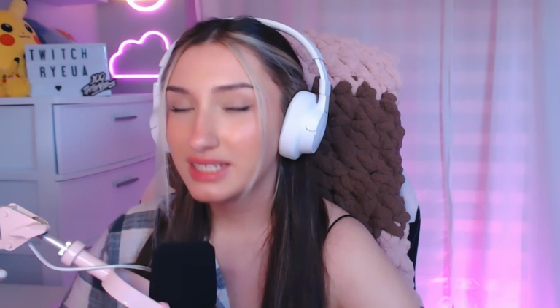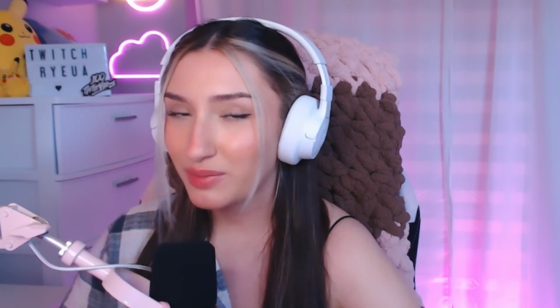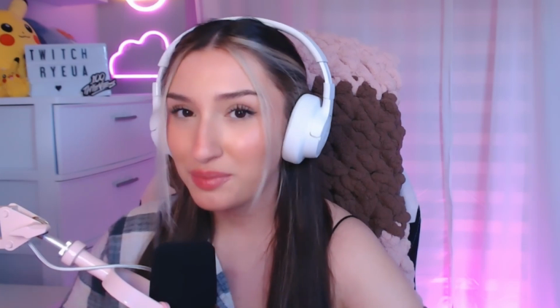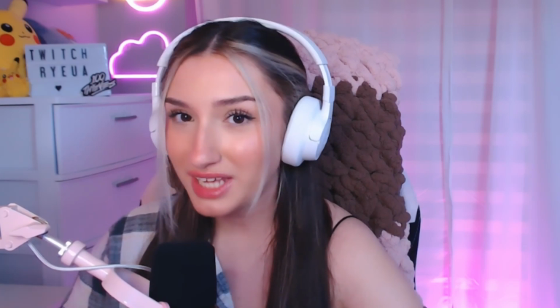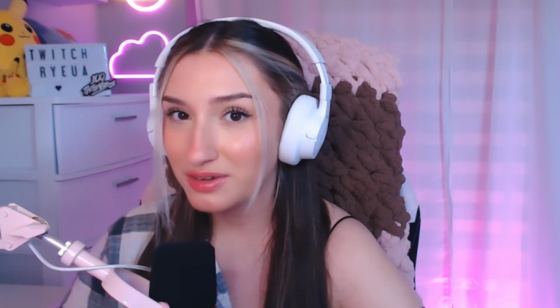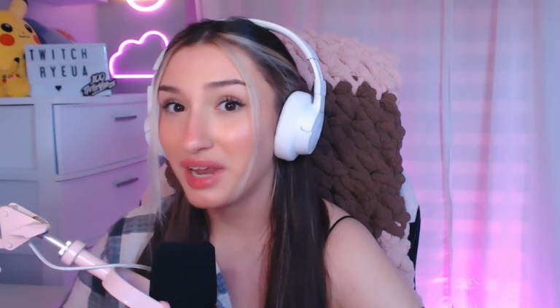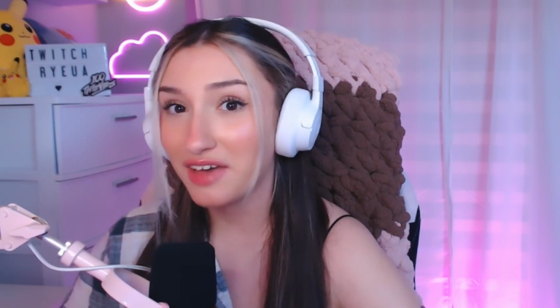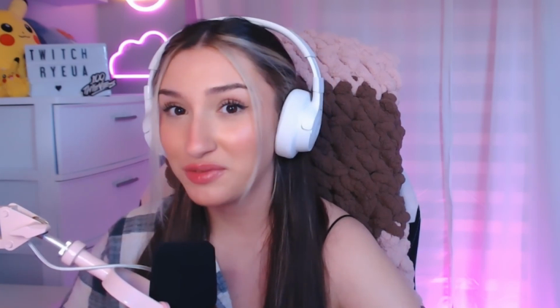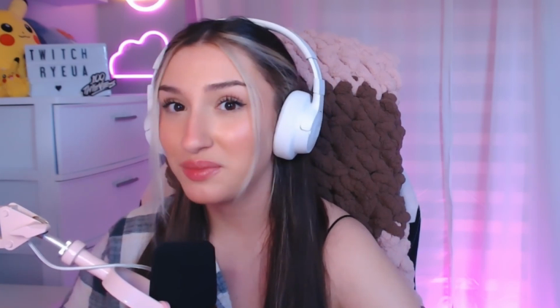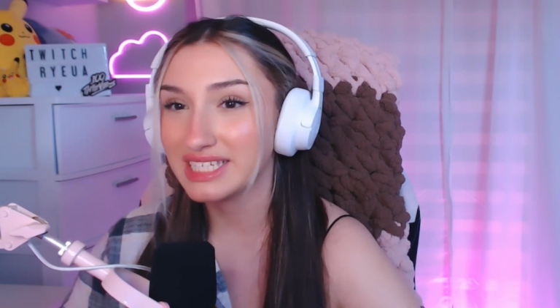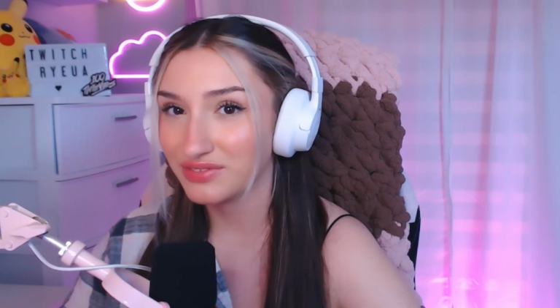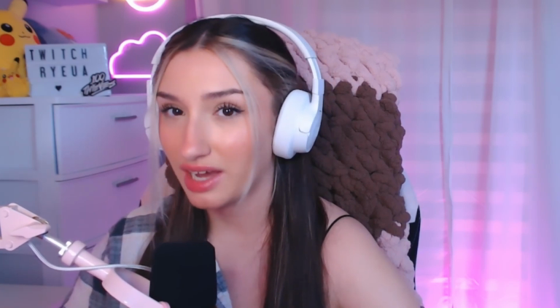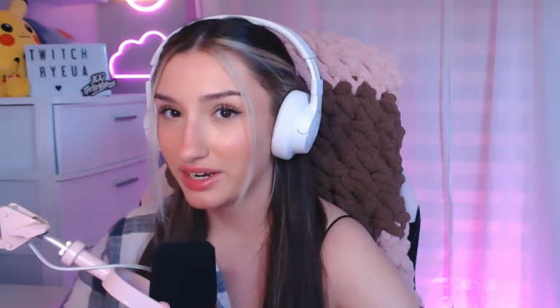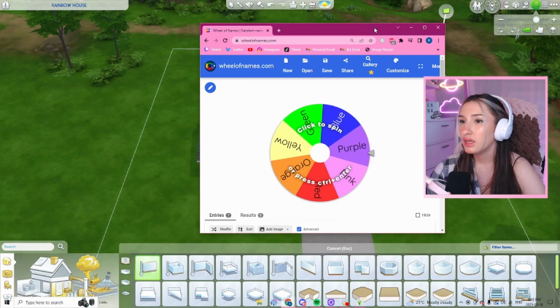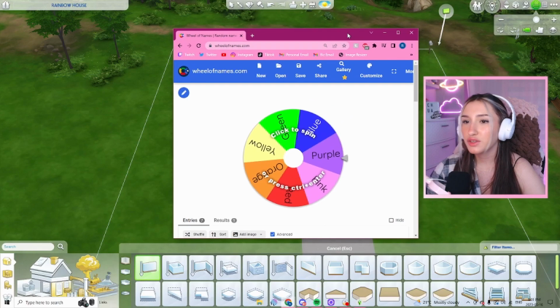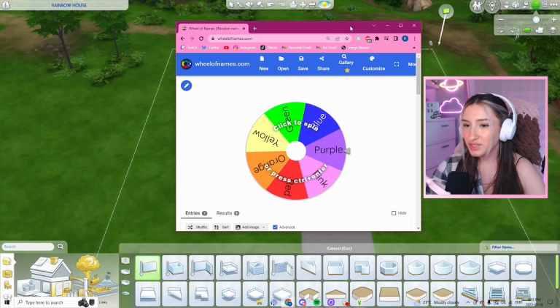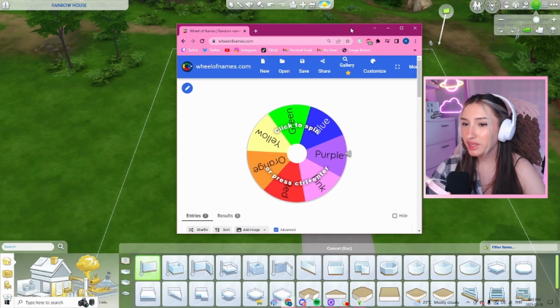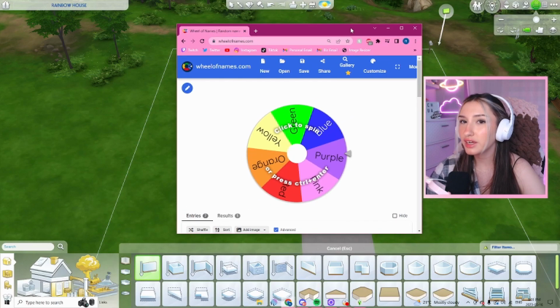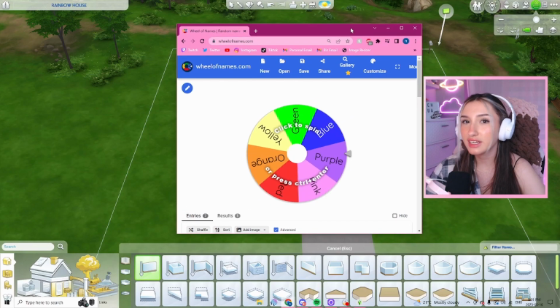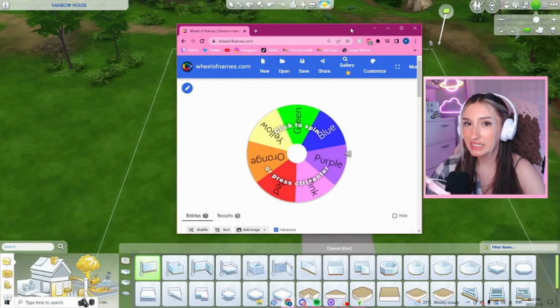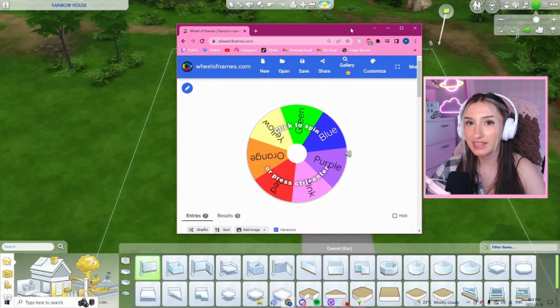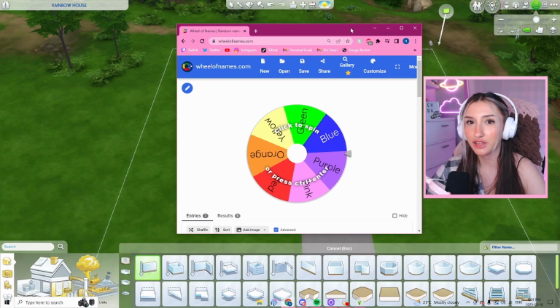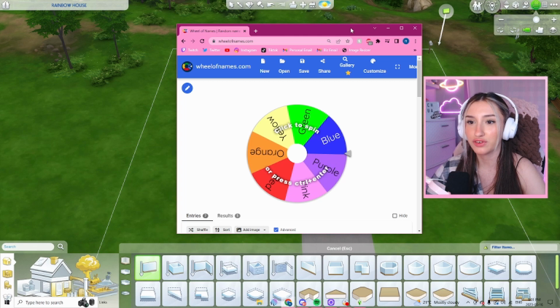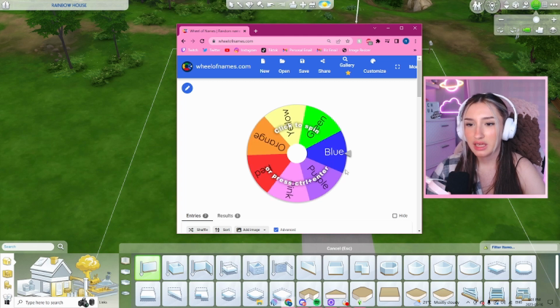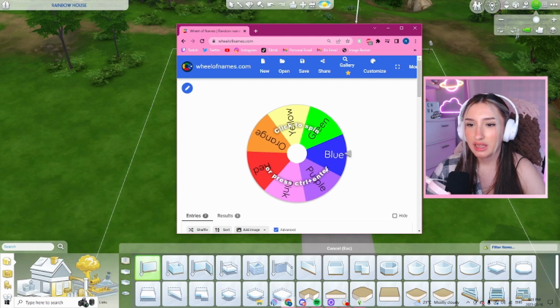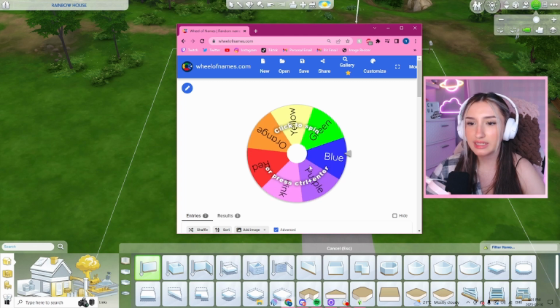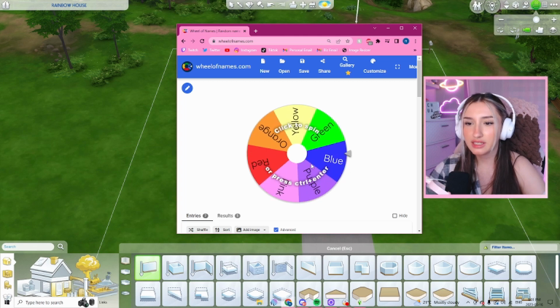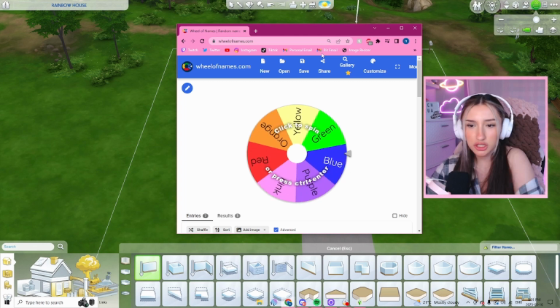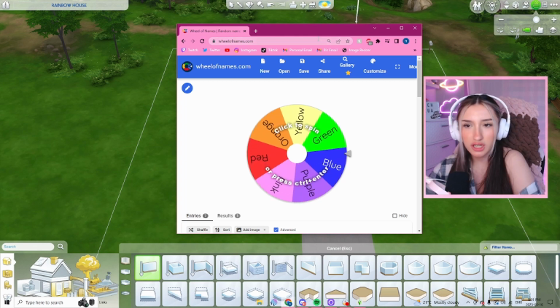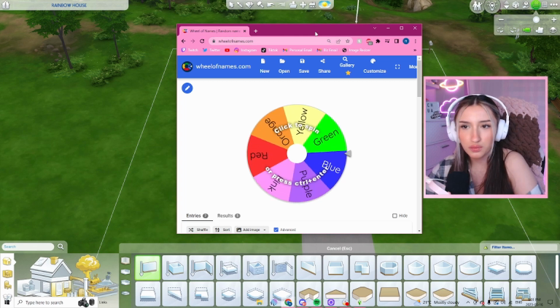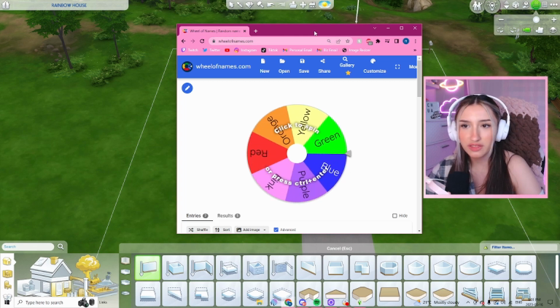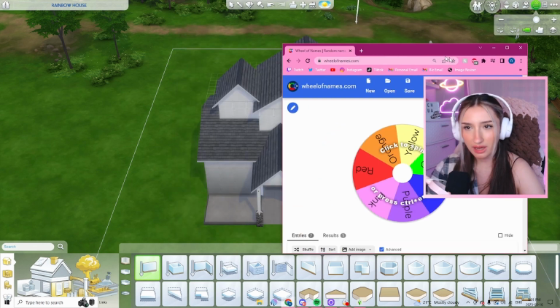Today we're going to build a house, but every room is a different color. This wheel here is going to decide the color for us. Let's first start with the outside.